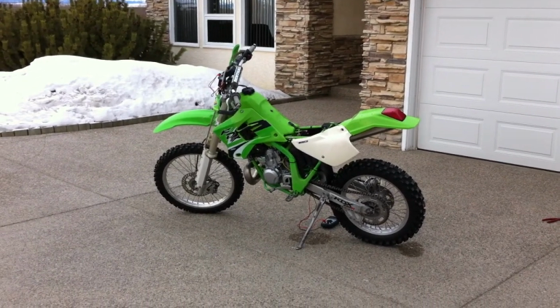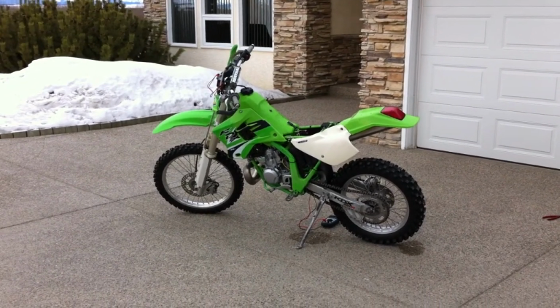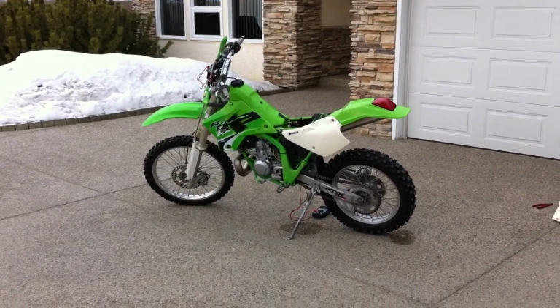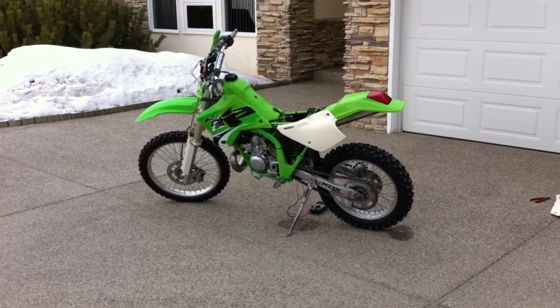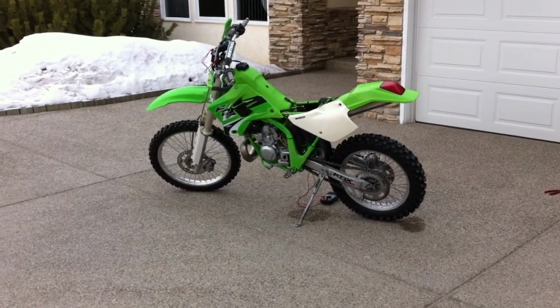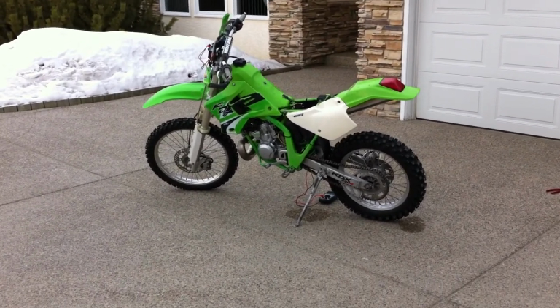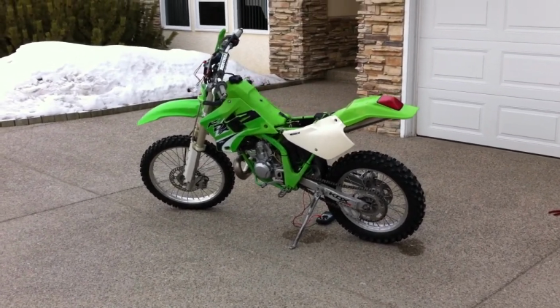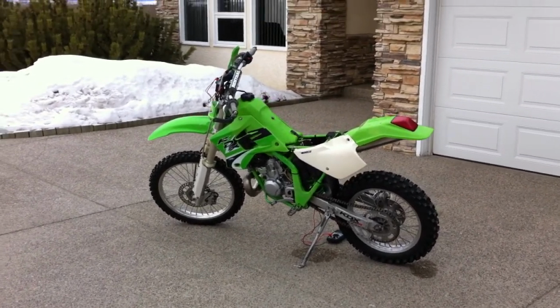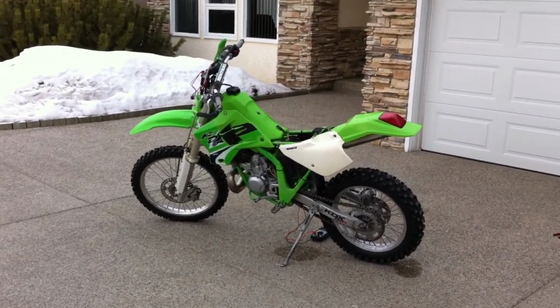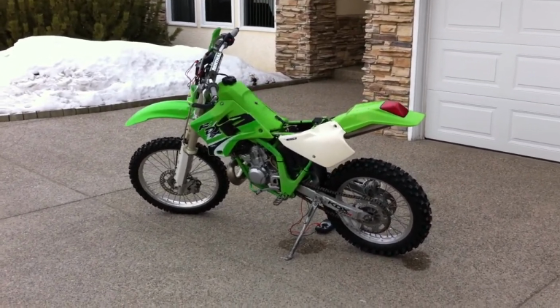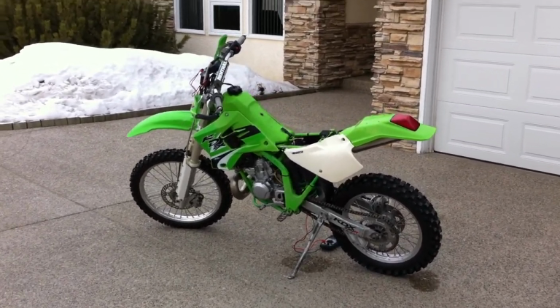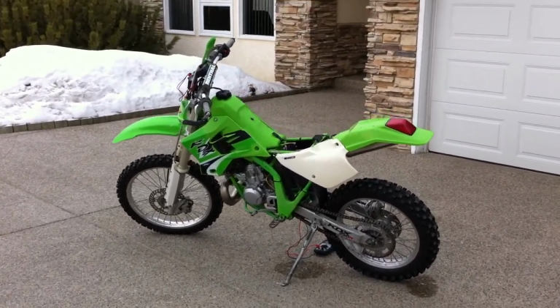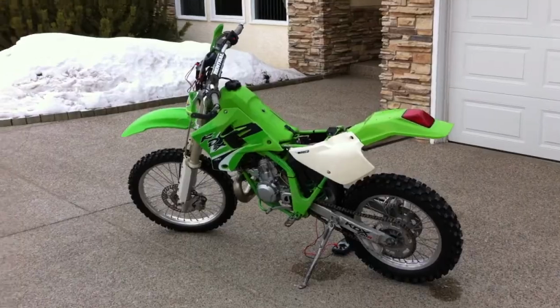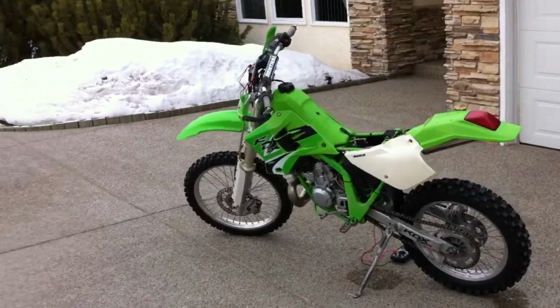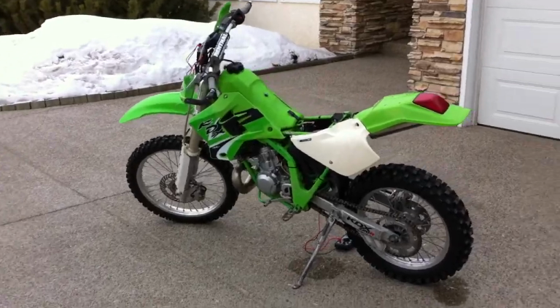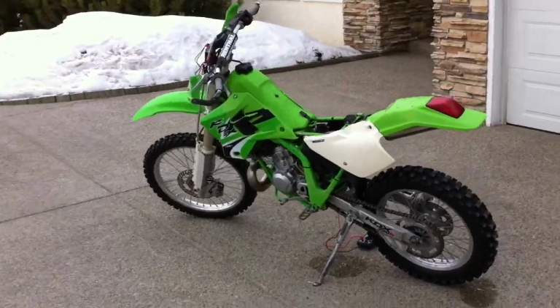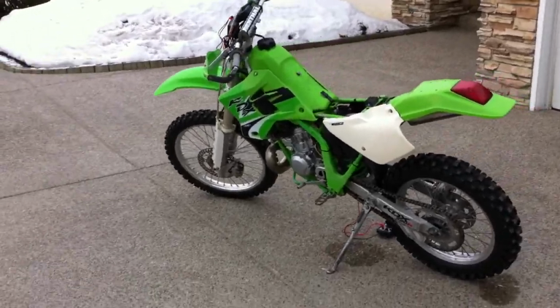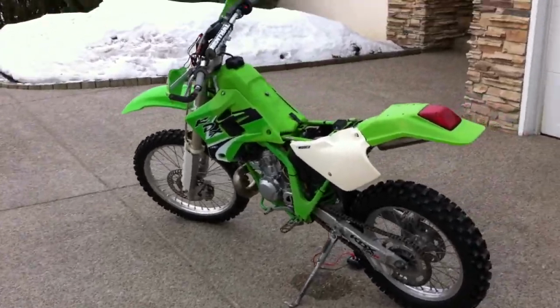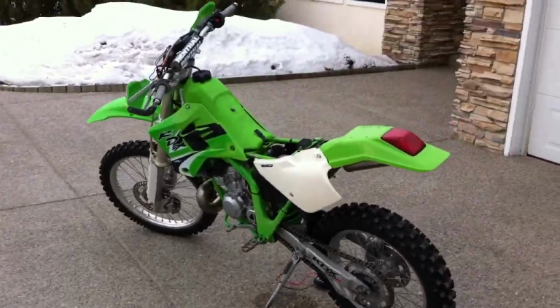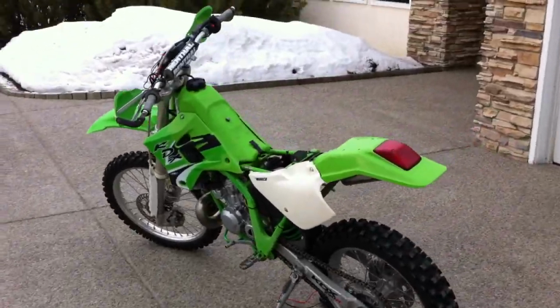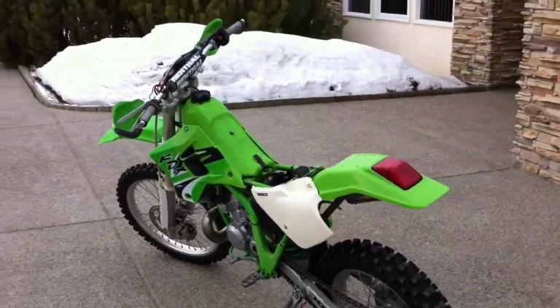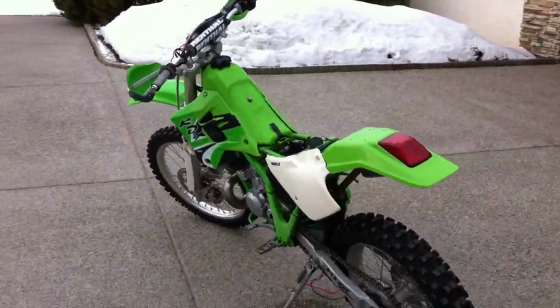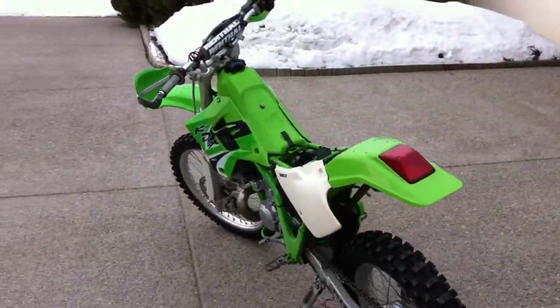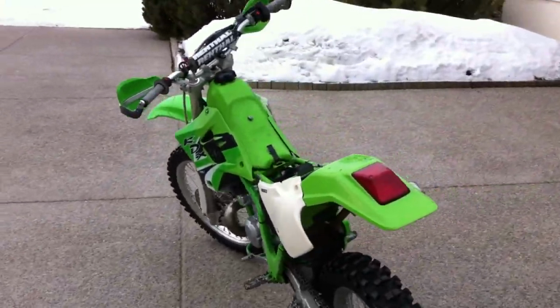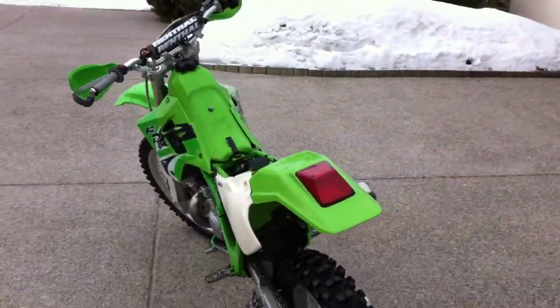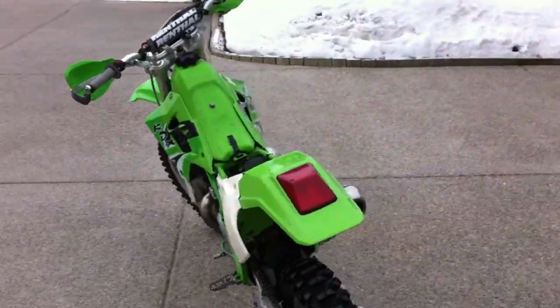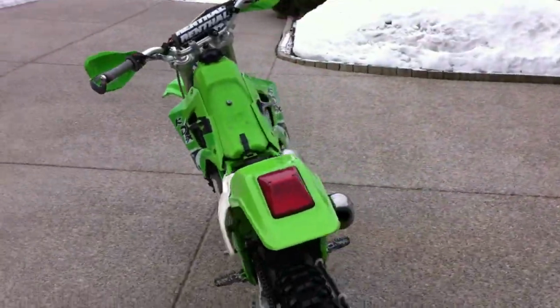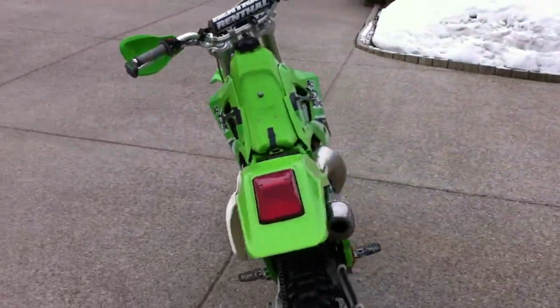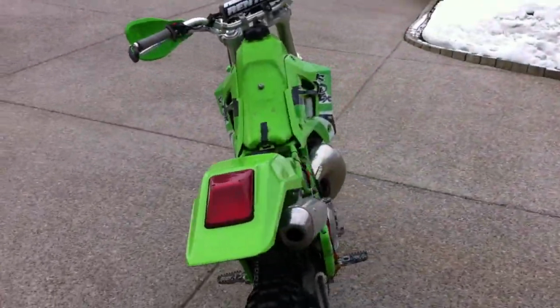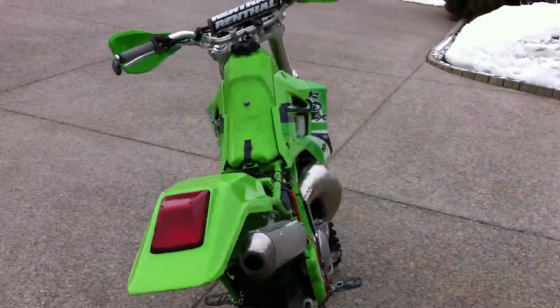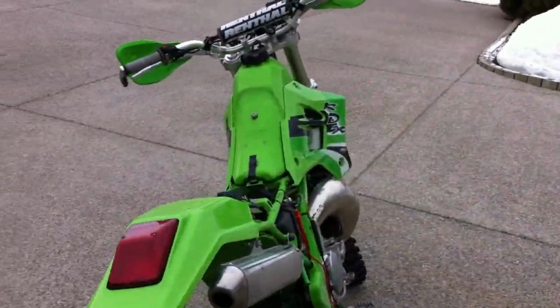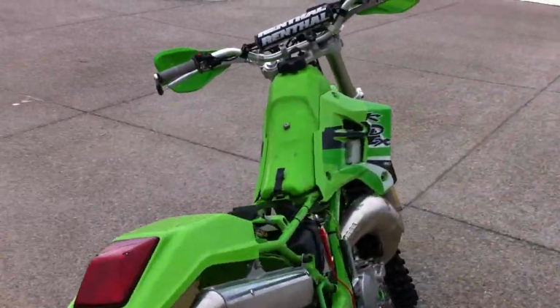This particular bike is a 2000 220 model. As you can see, the seat and side panel have been removed.